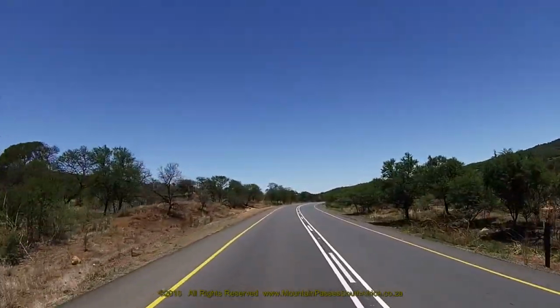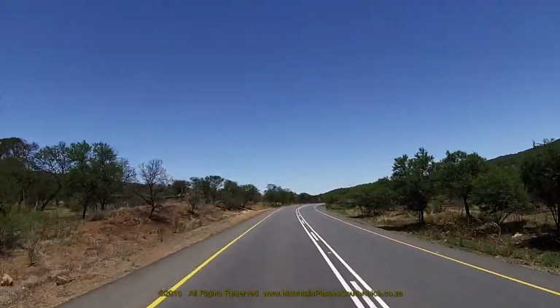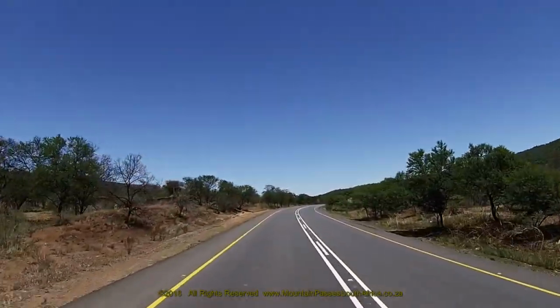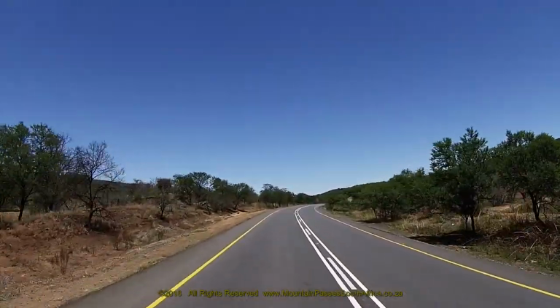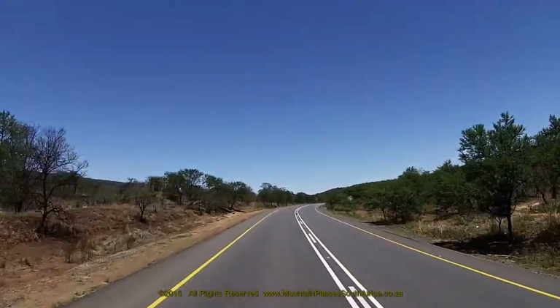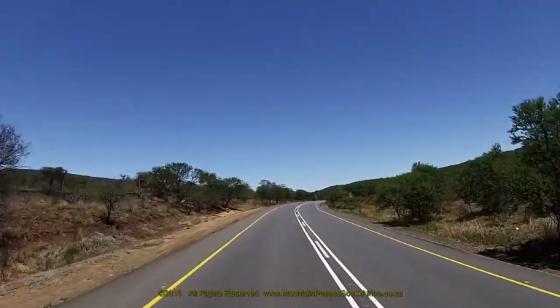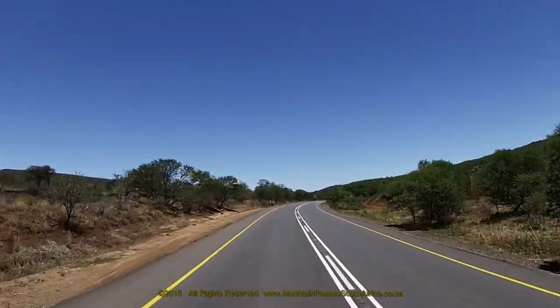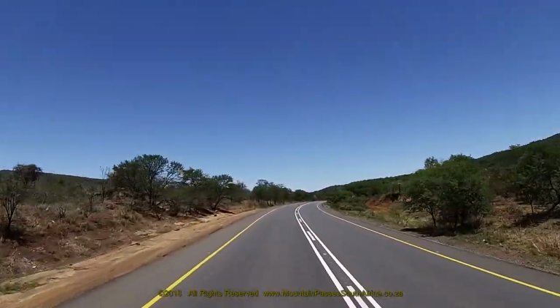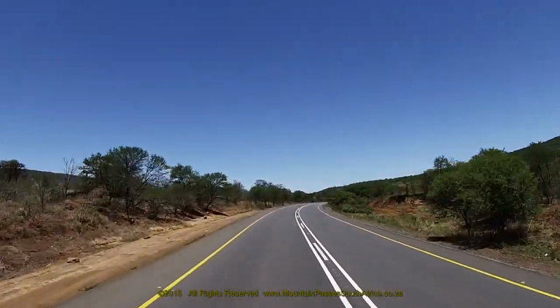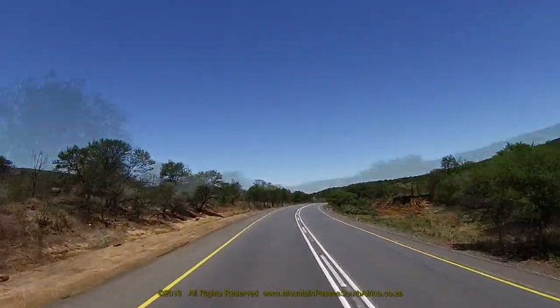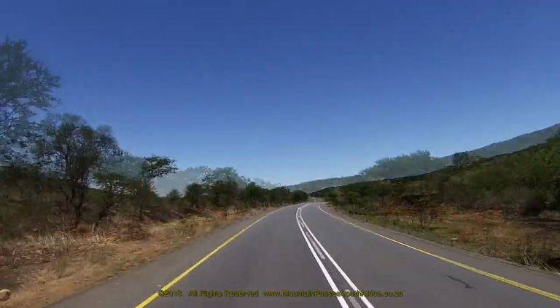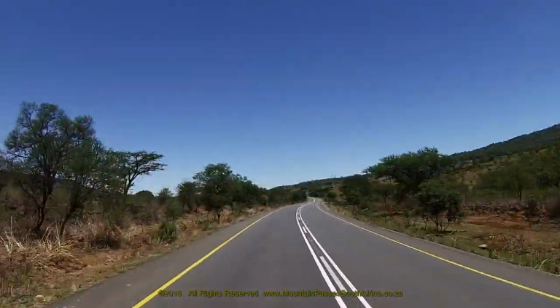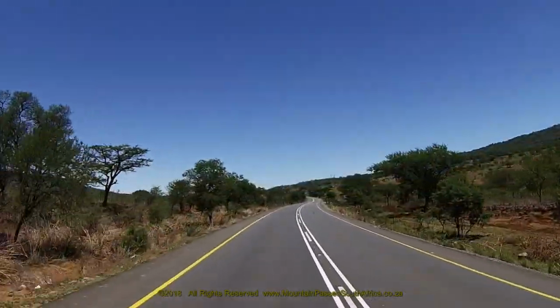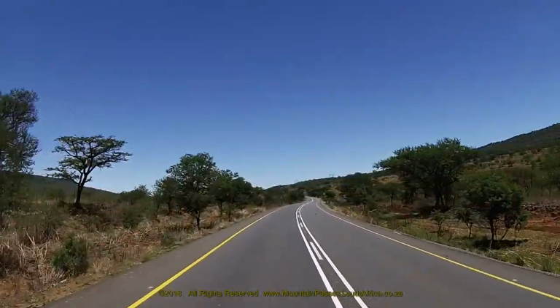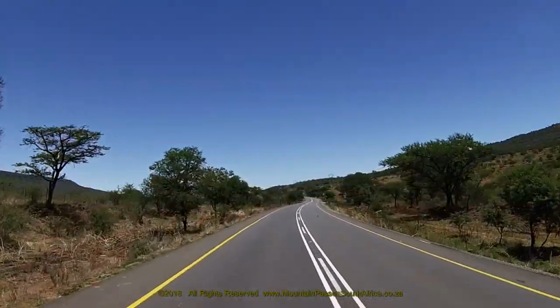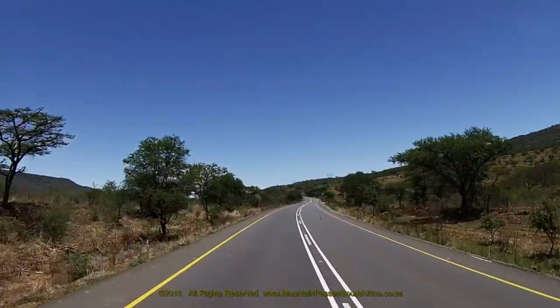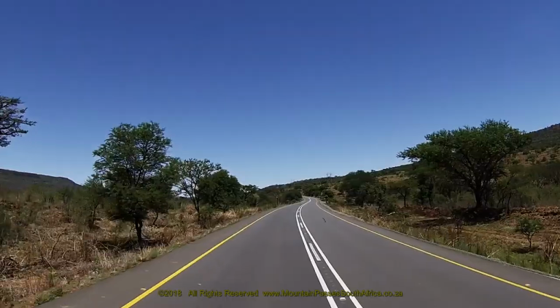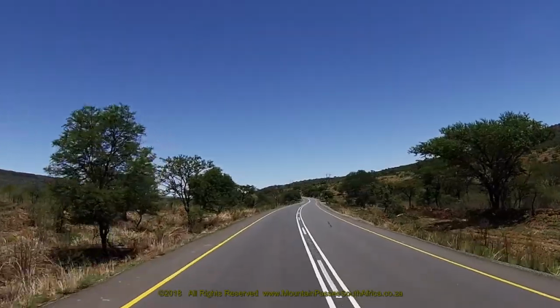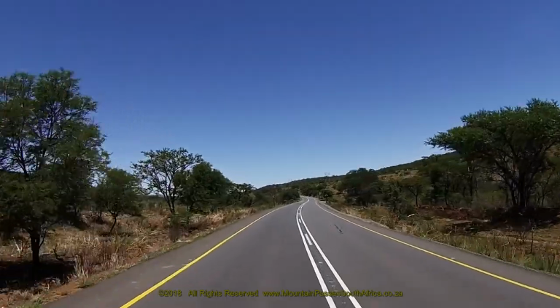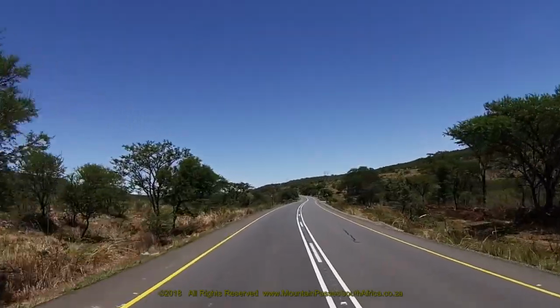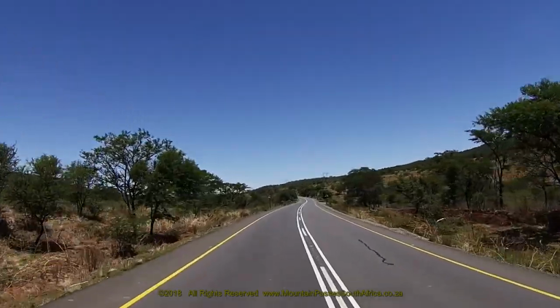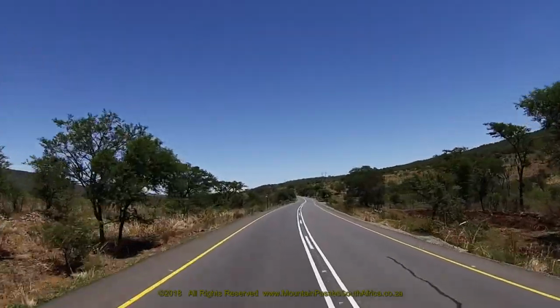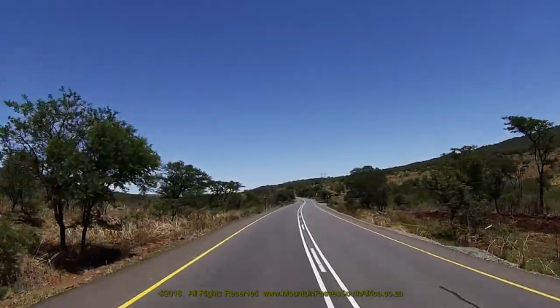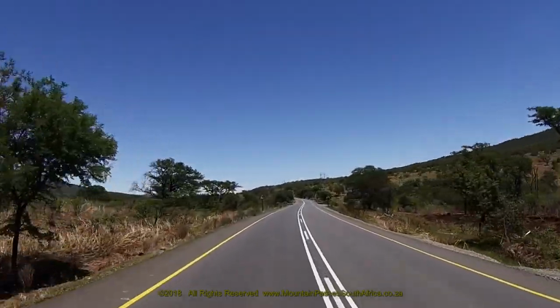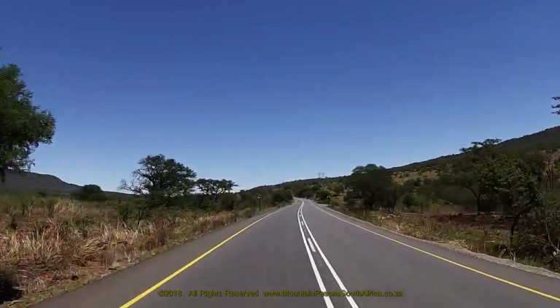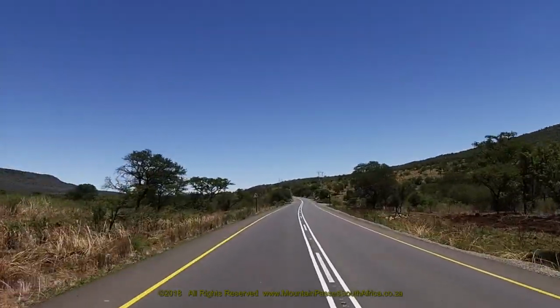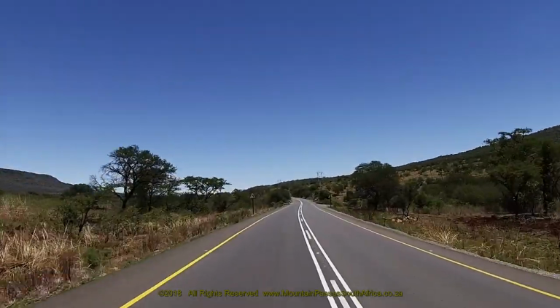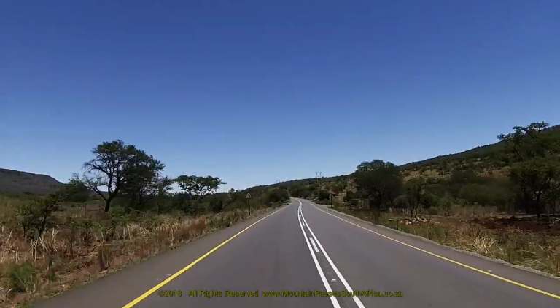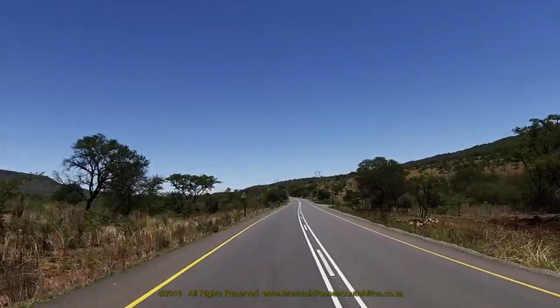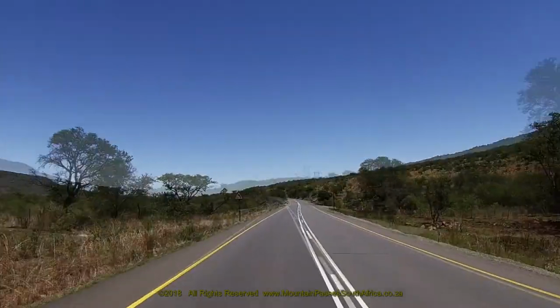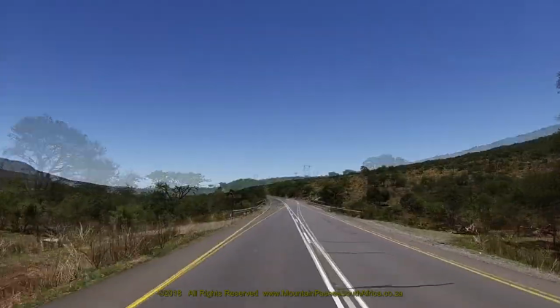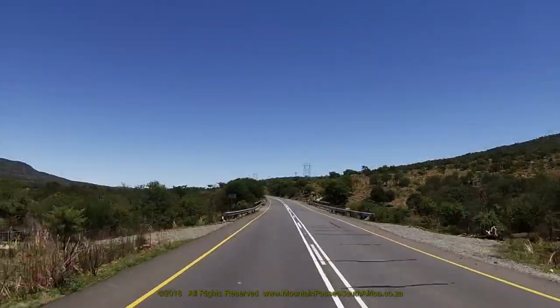The last section of the pass consists of a gentle S-bend followed by a dip into a bridge crossing over the Busy River, which signals the end of the pass at the 5.6 km mark.